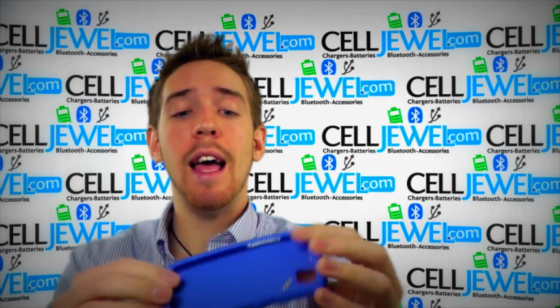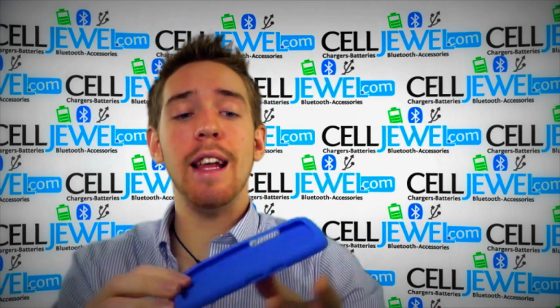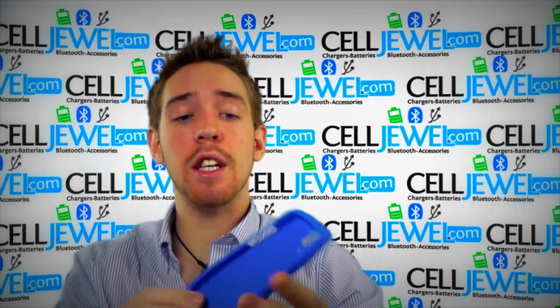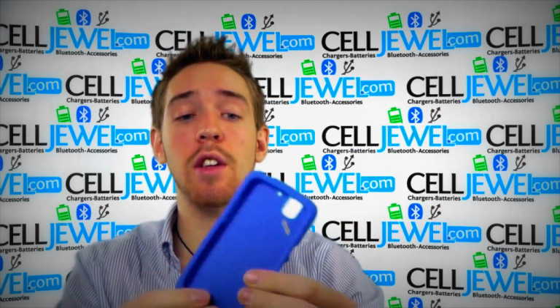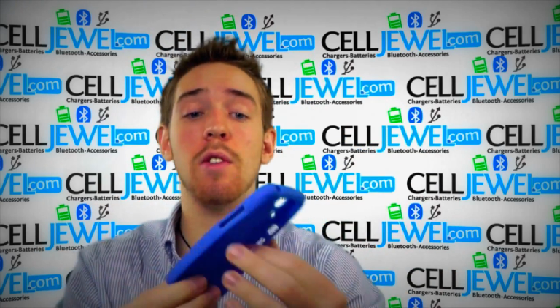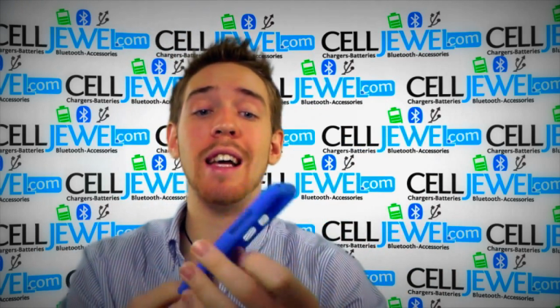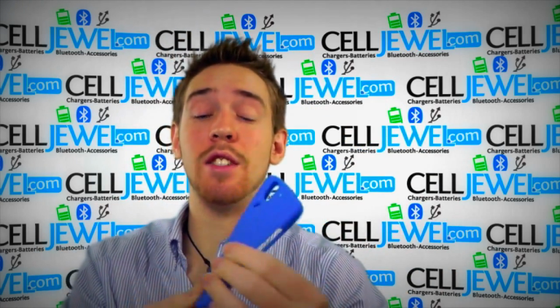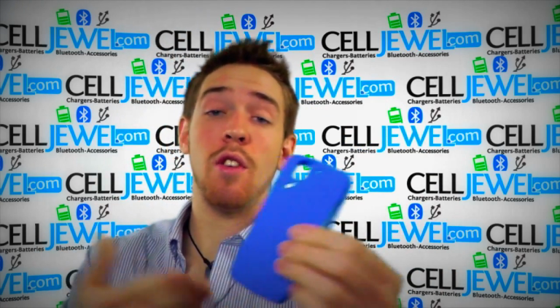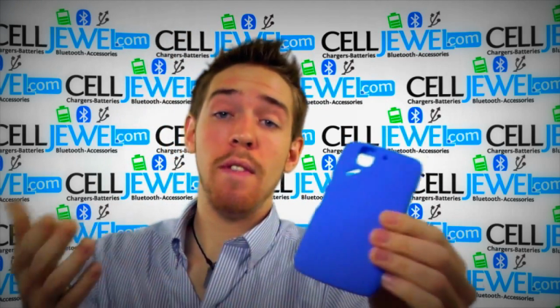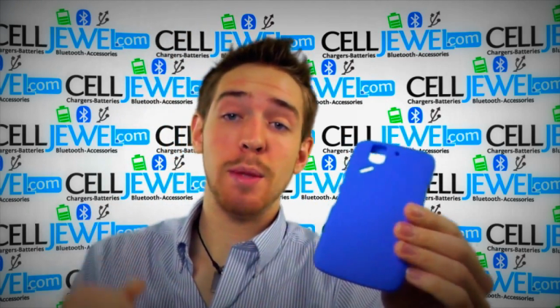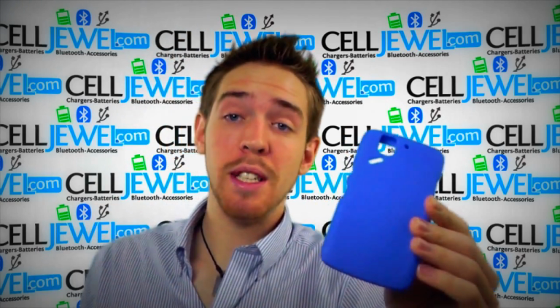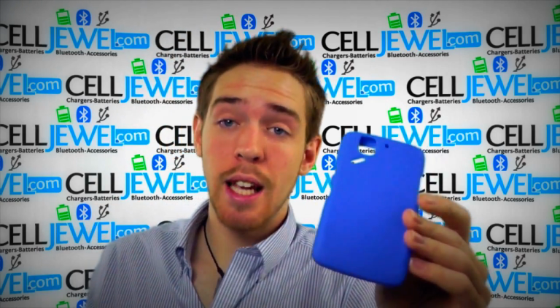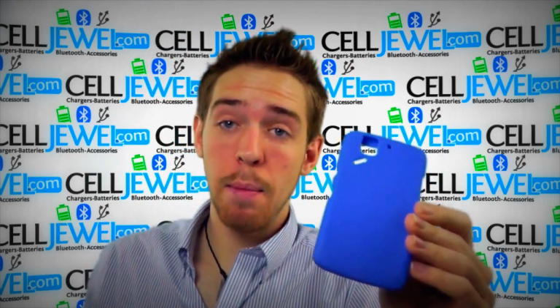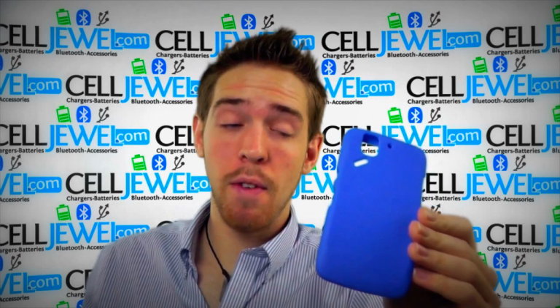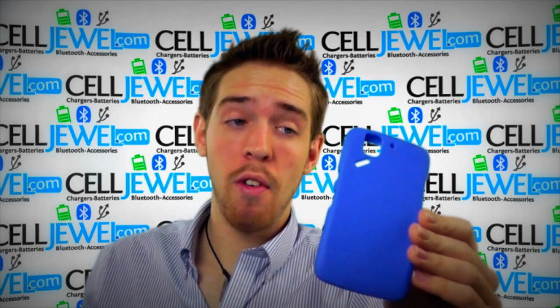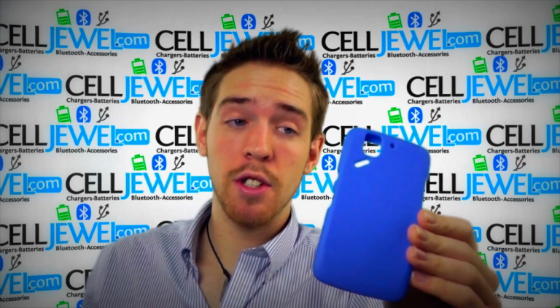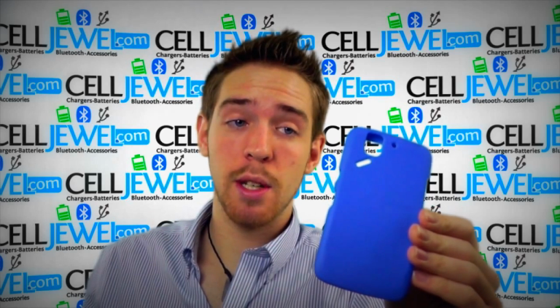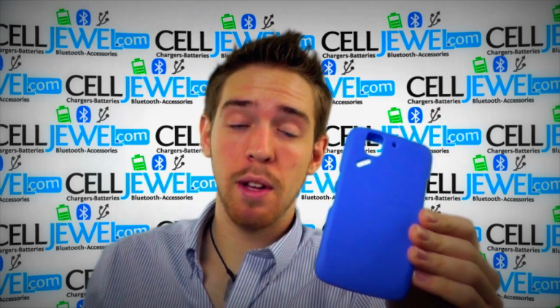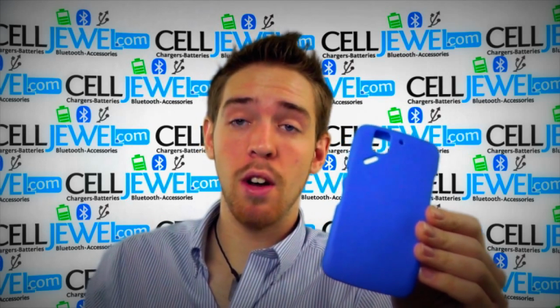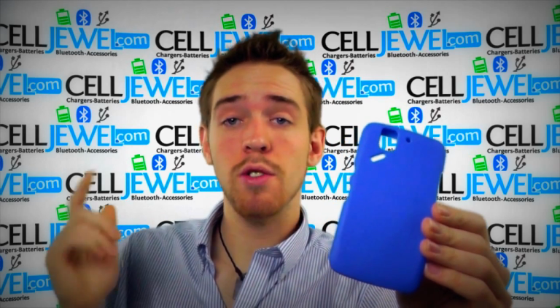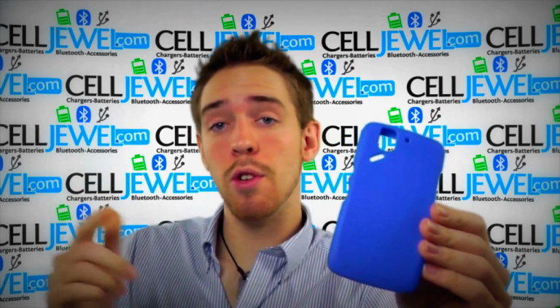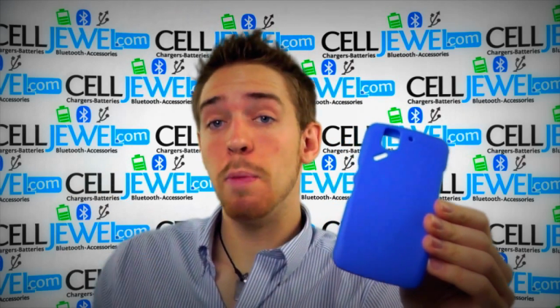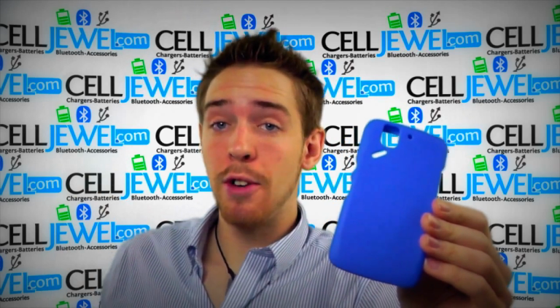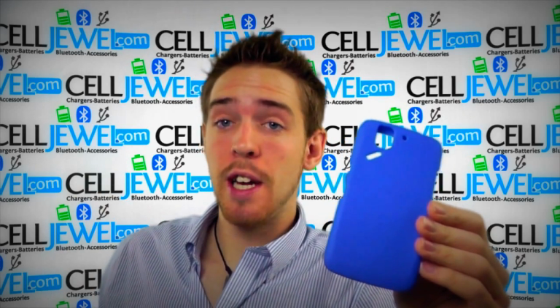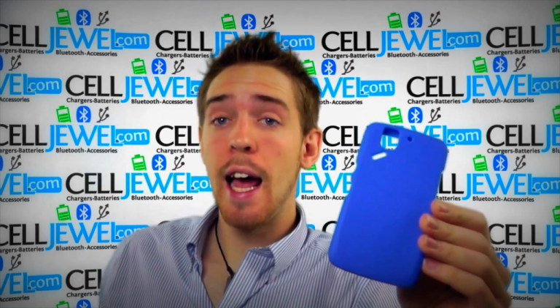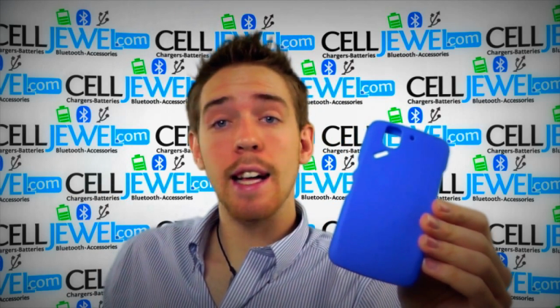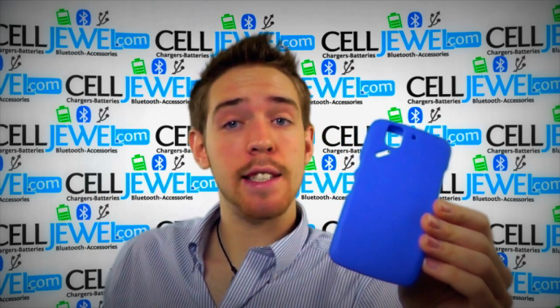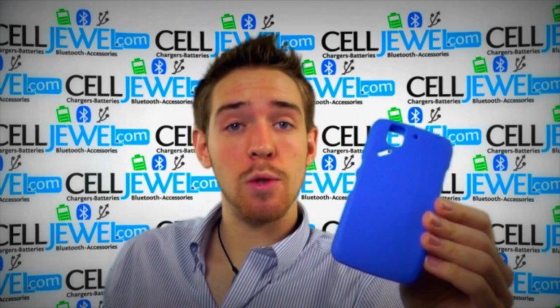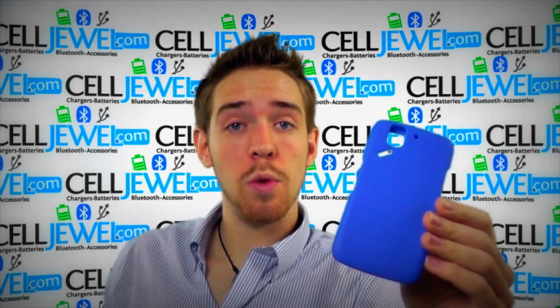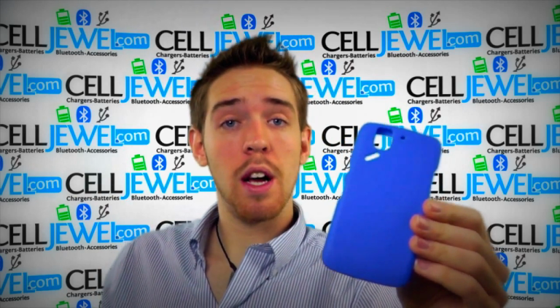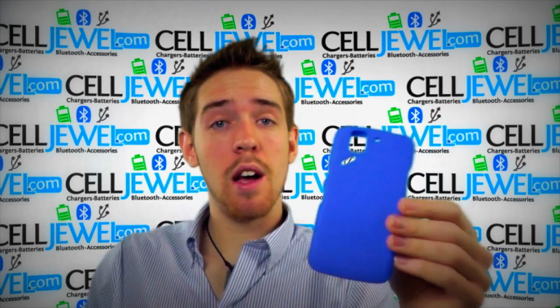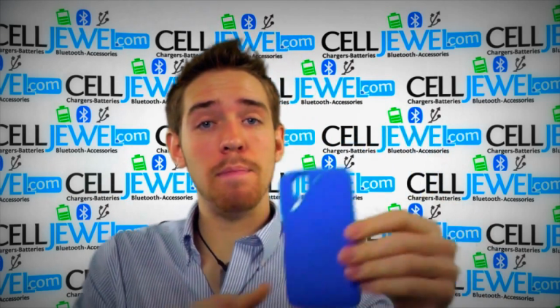It's a good little case. It's a great investment to keep your phone around just a little bit longer. So you should buy yours today at celljewel.com.